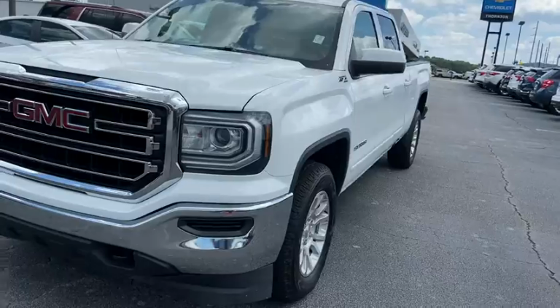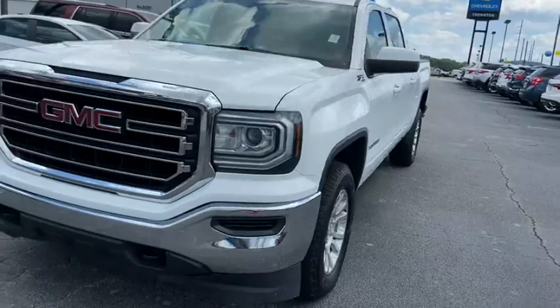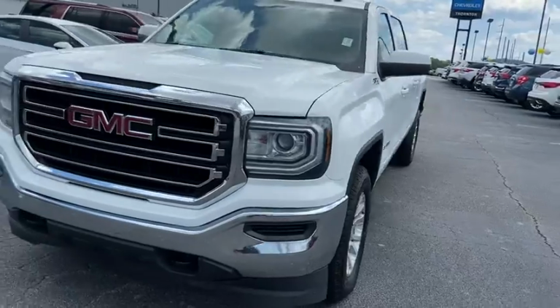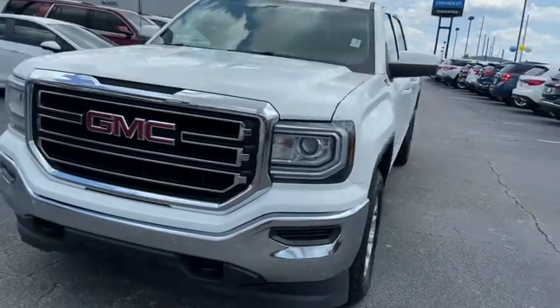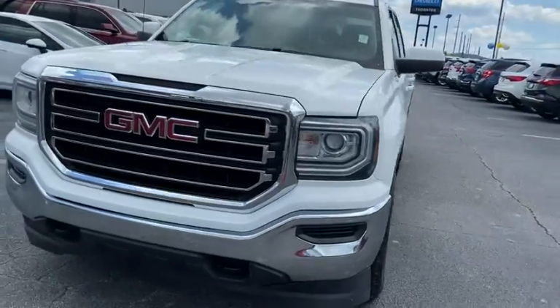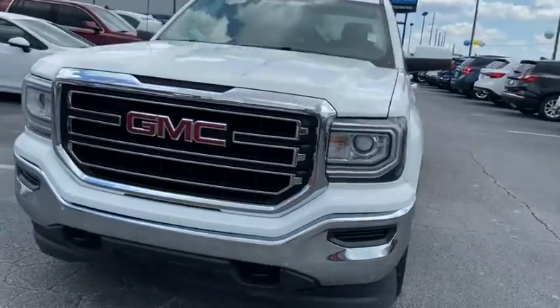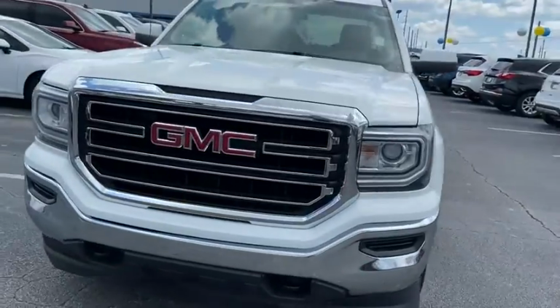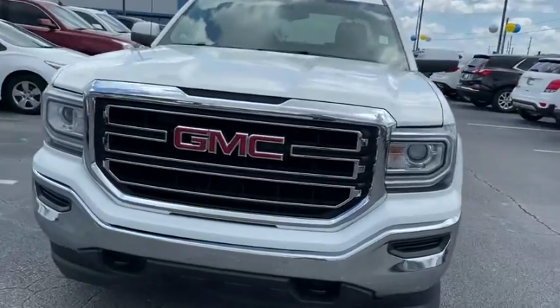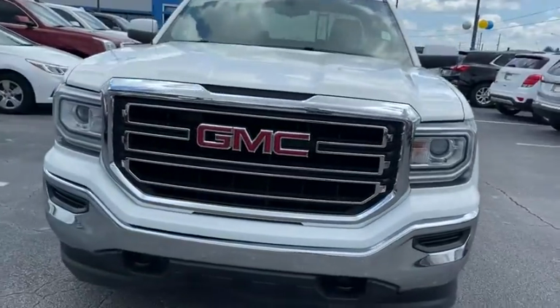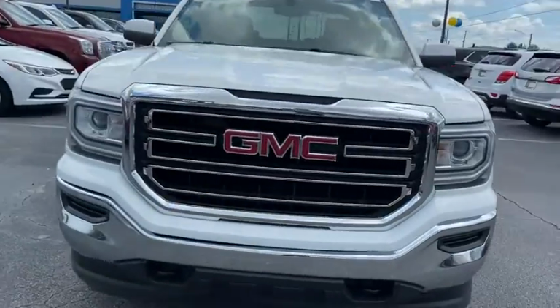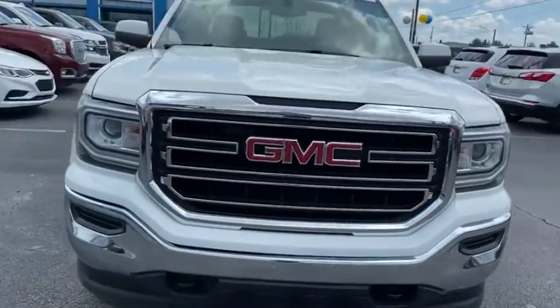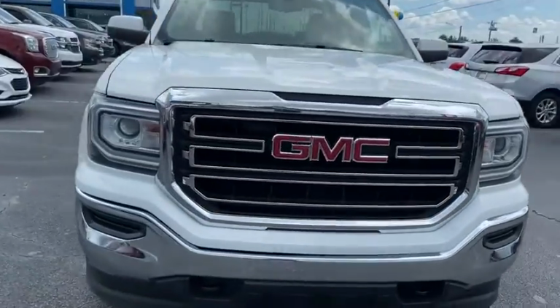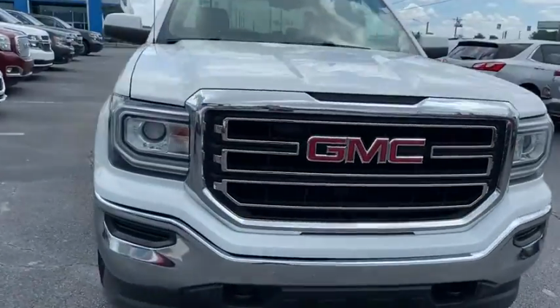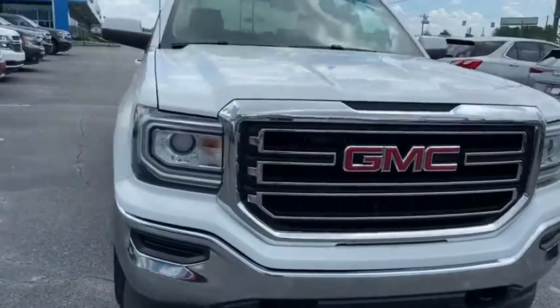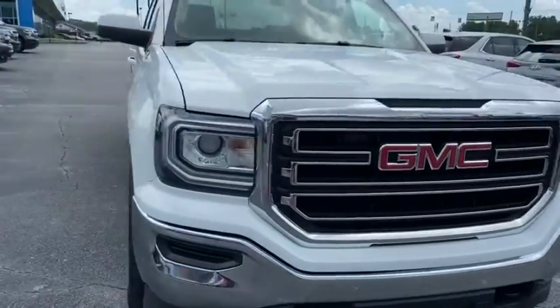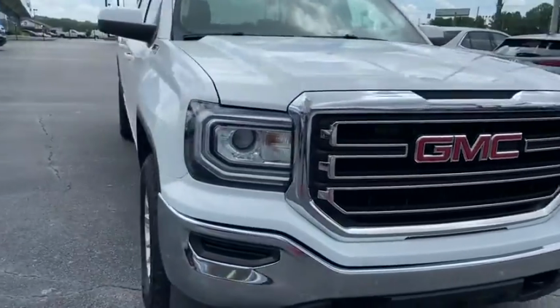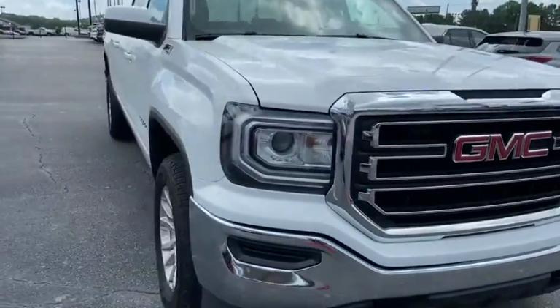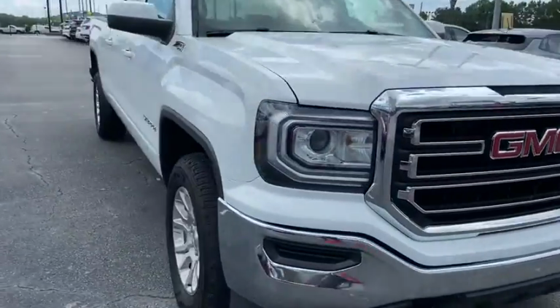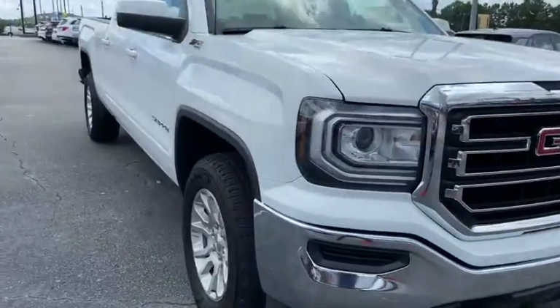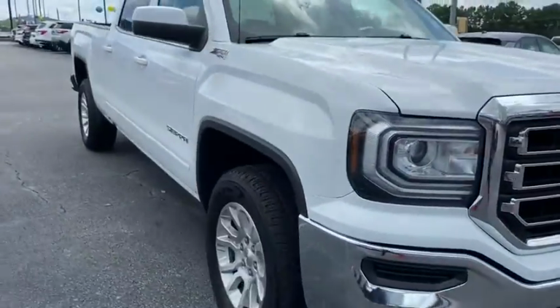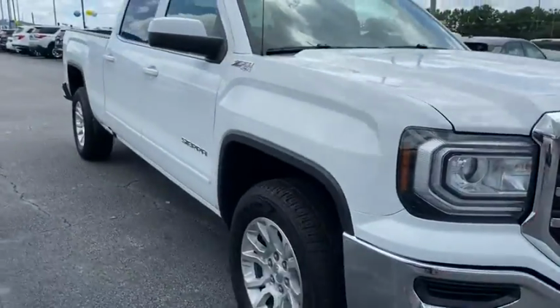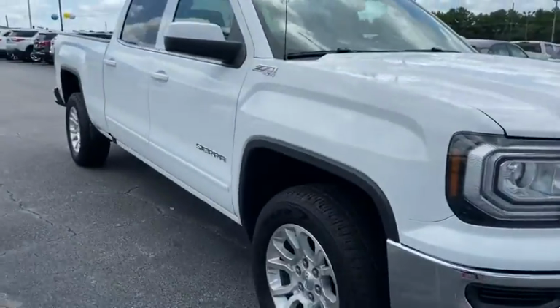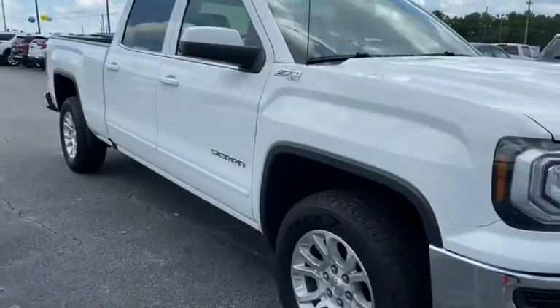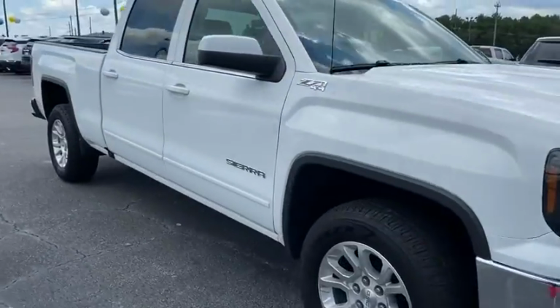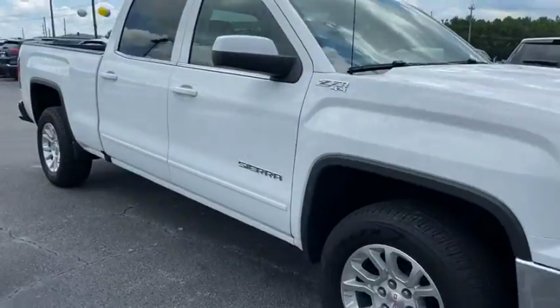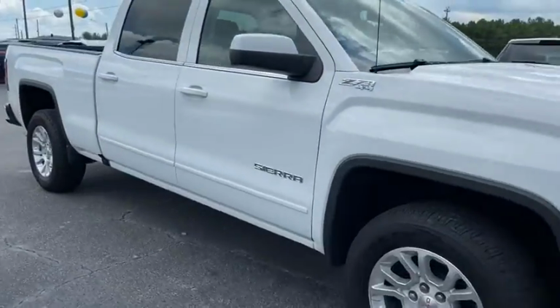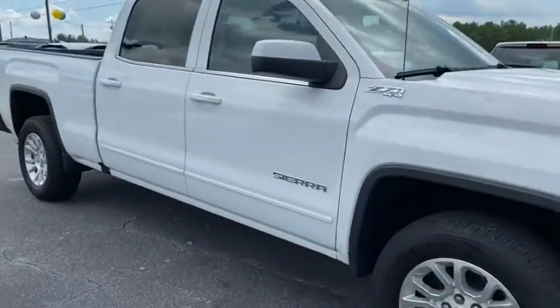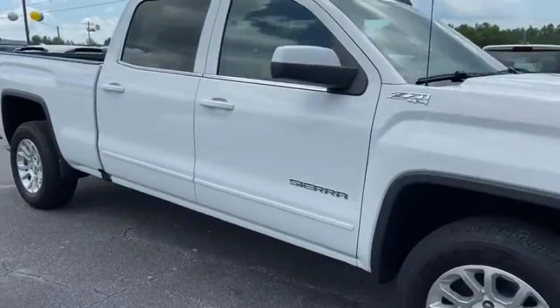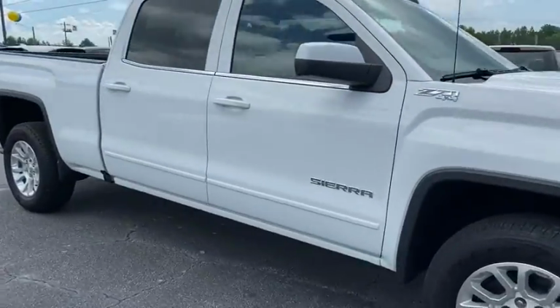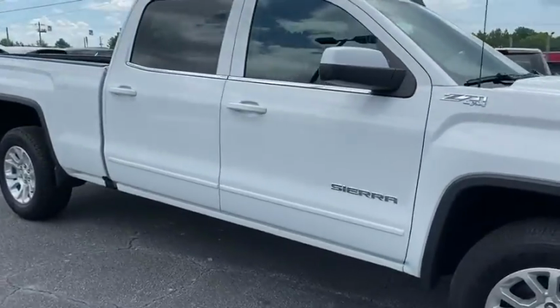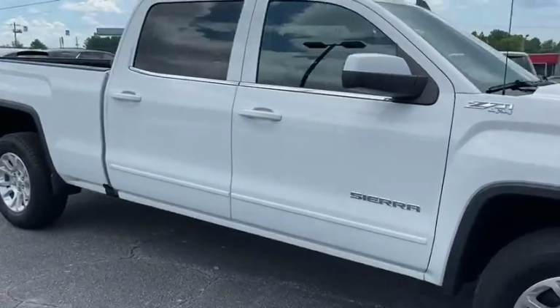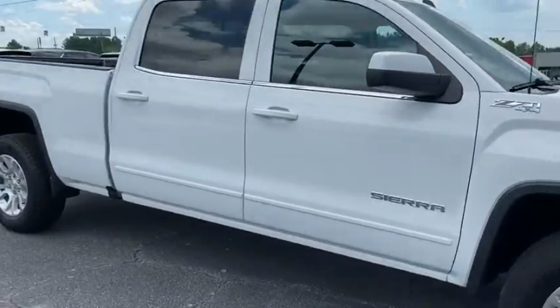Looking for the right vehicle? Check out the 2017 GMC Sierra 1500.